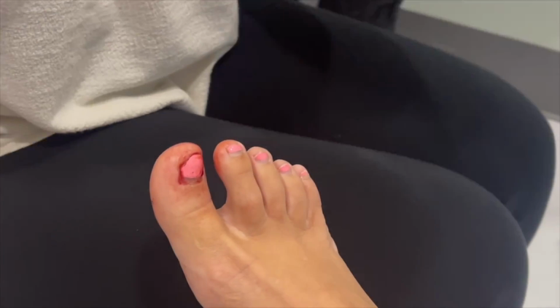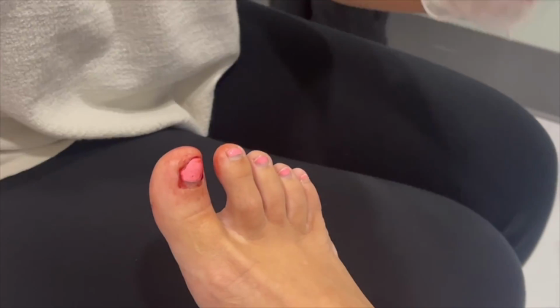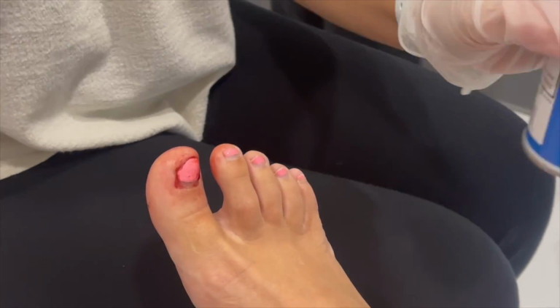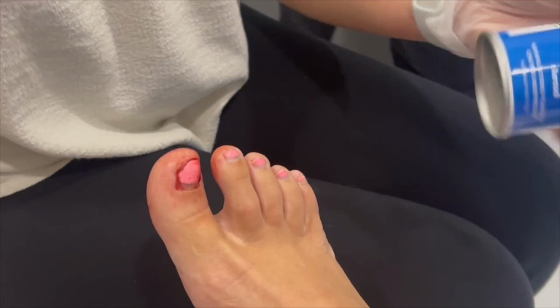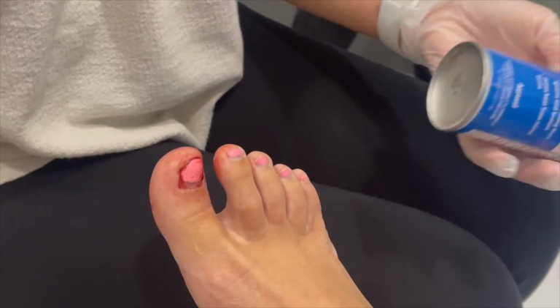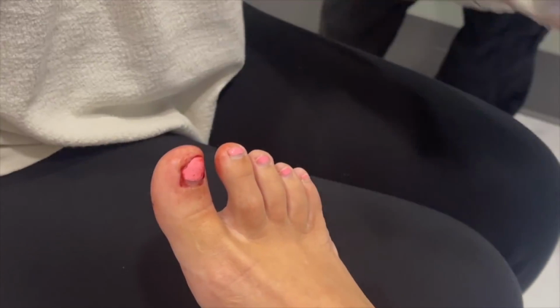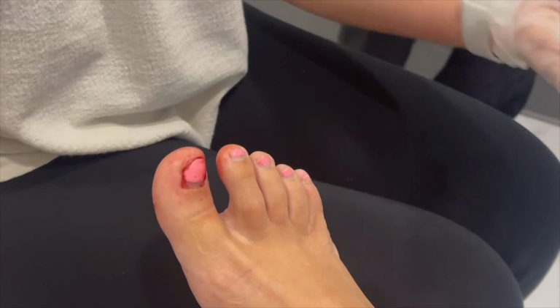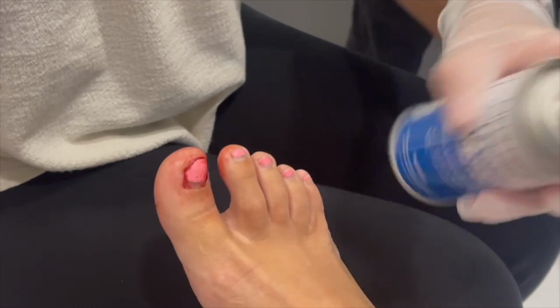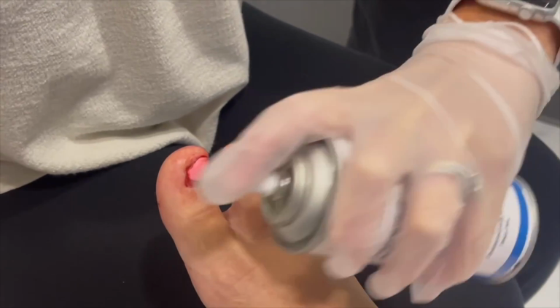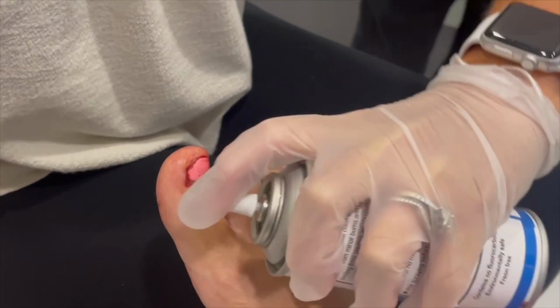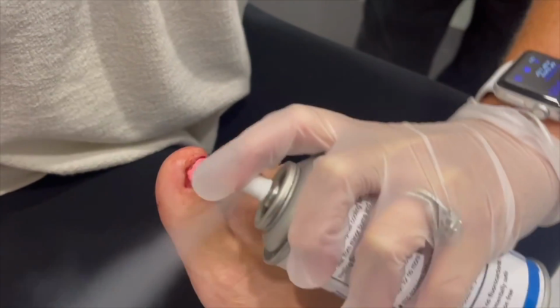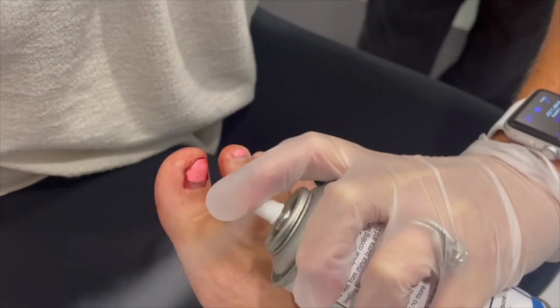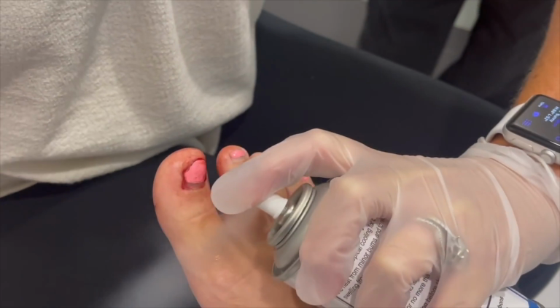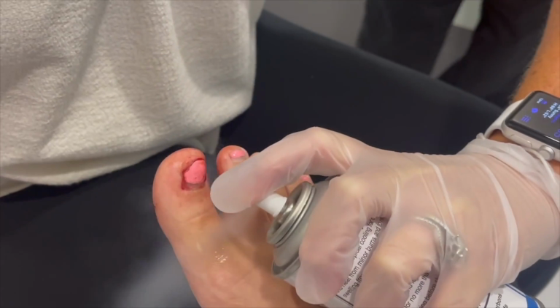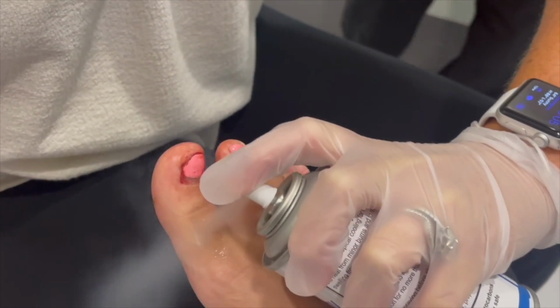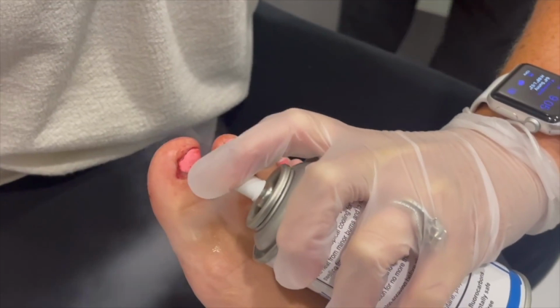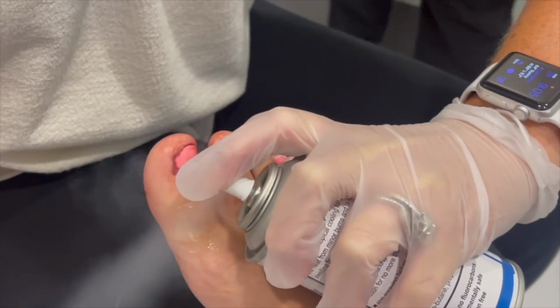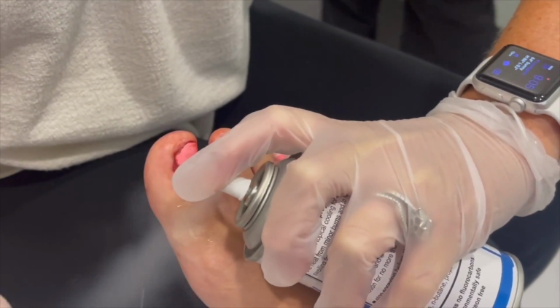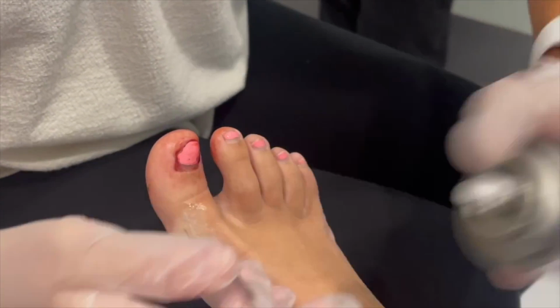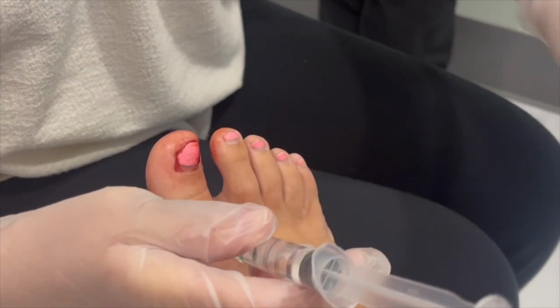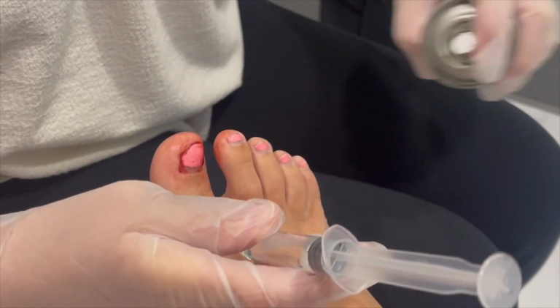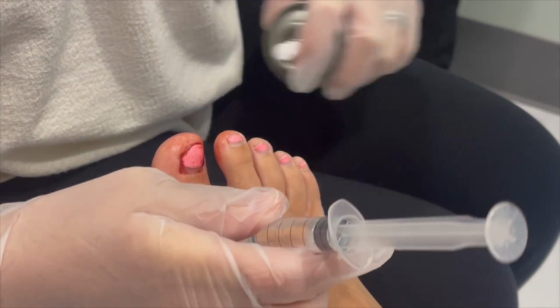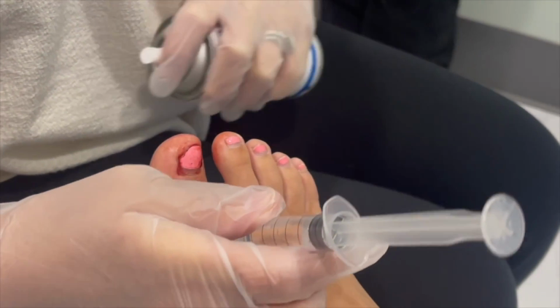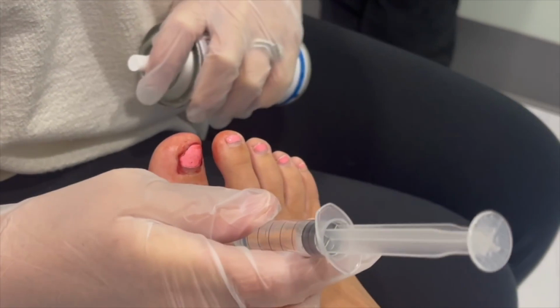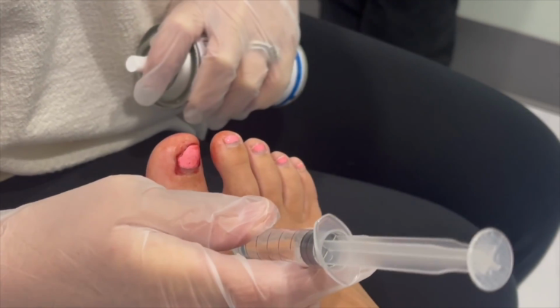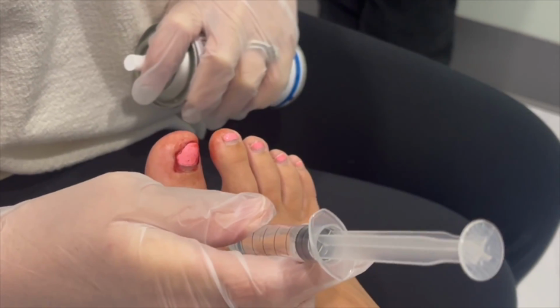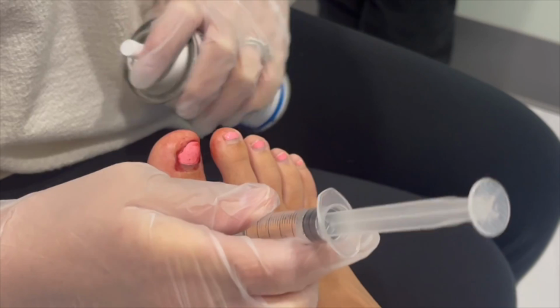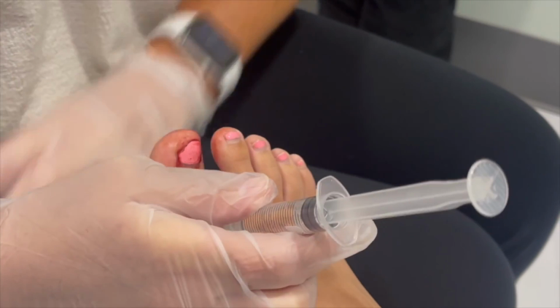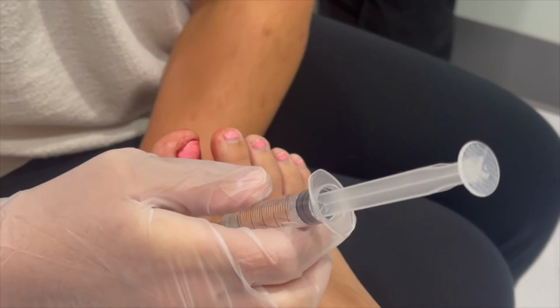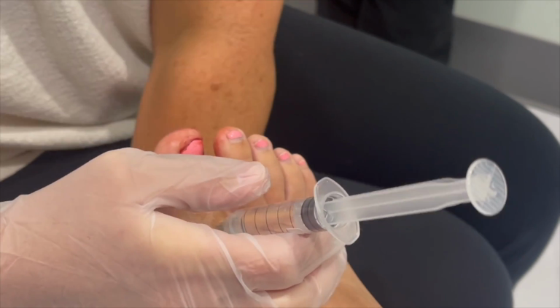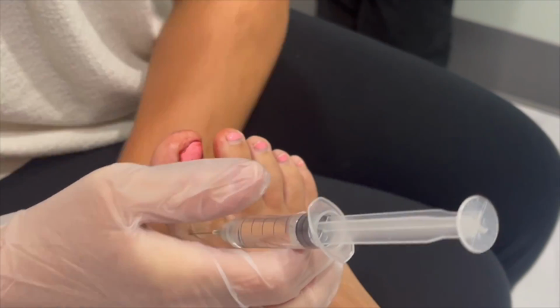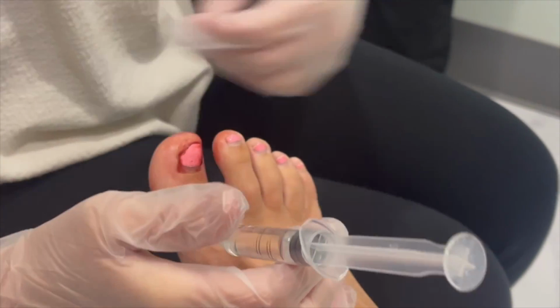This stuff gets really, really cold. I'm going to freeze the skin, do a little poke. There's a little vein there — I'm going to avoid it.